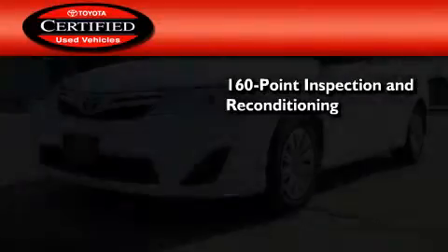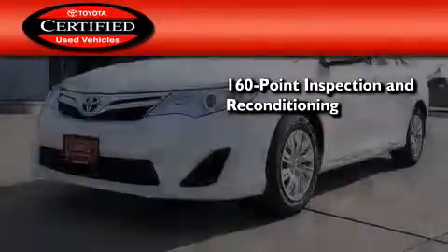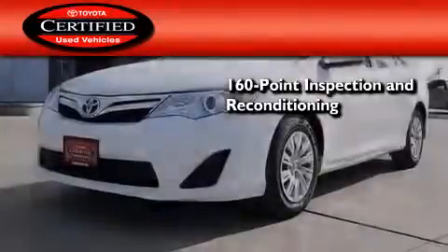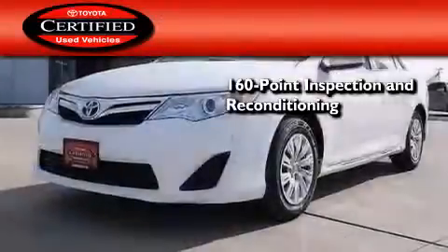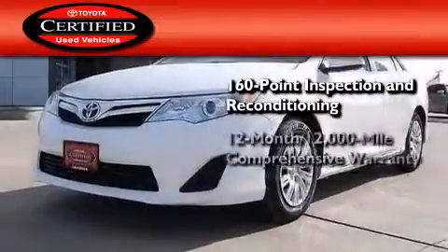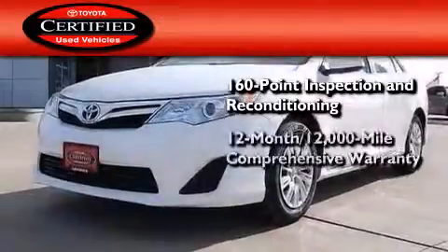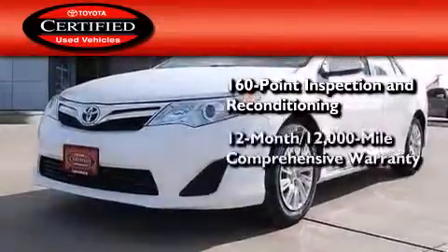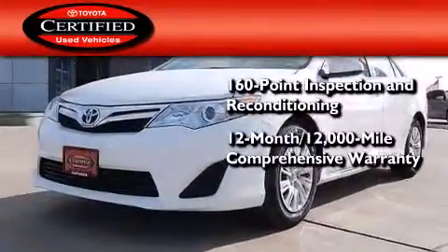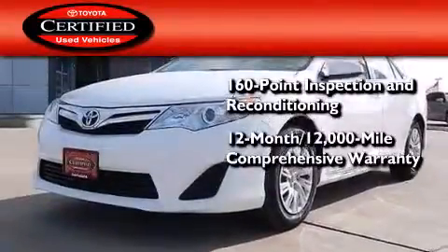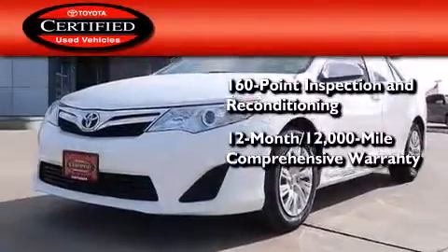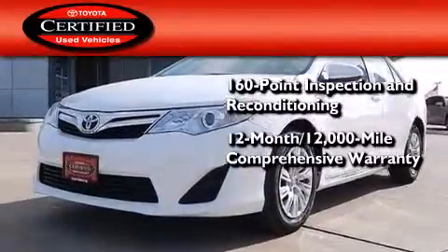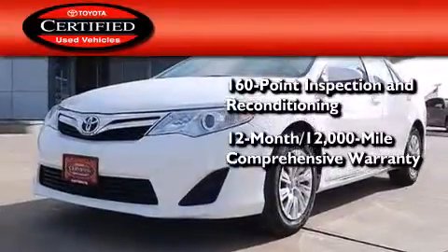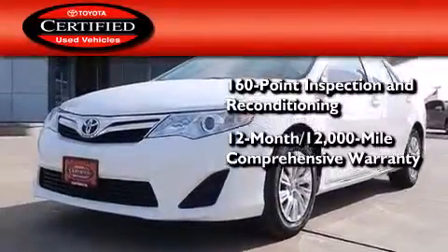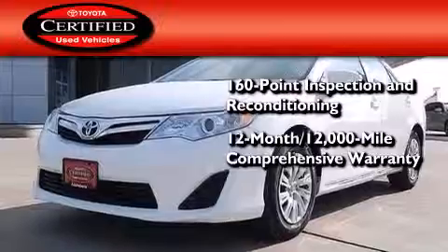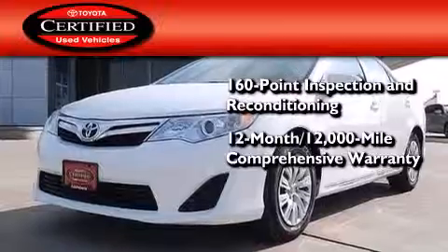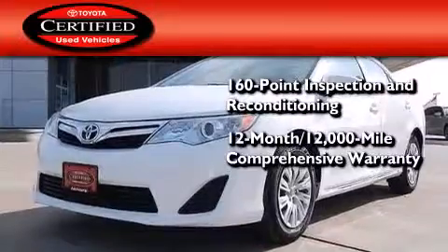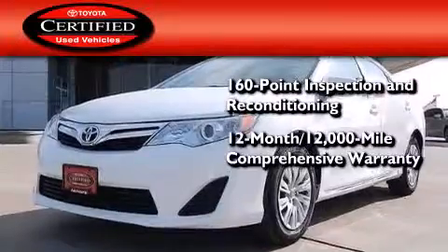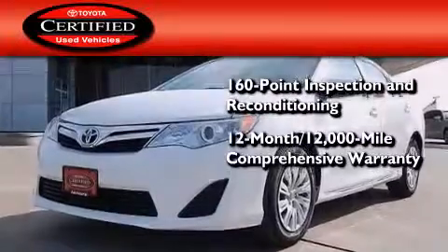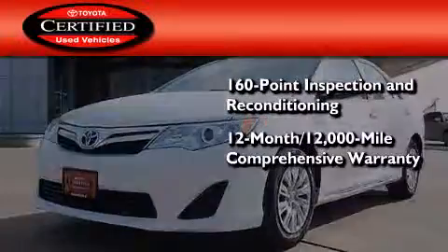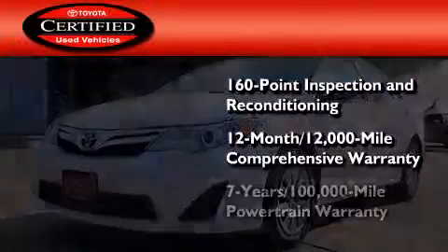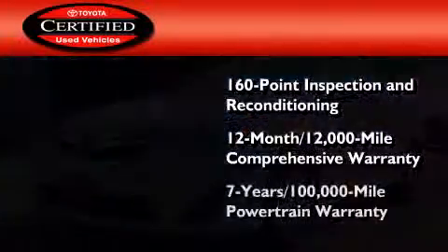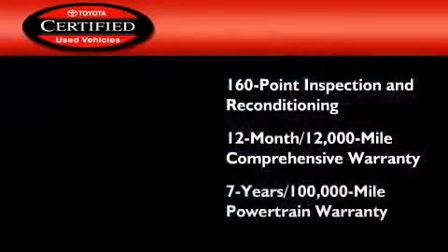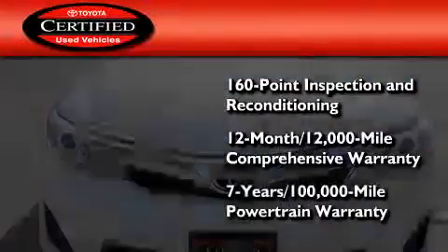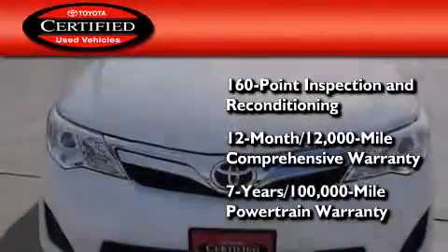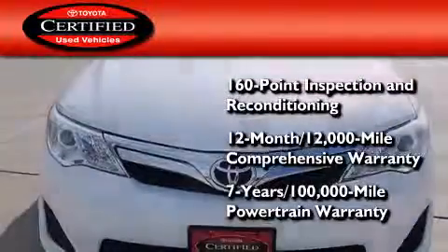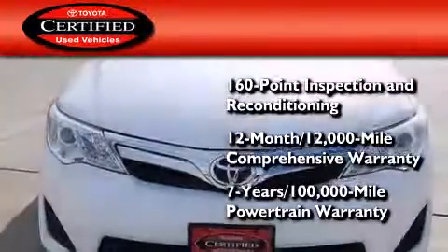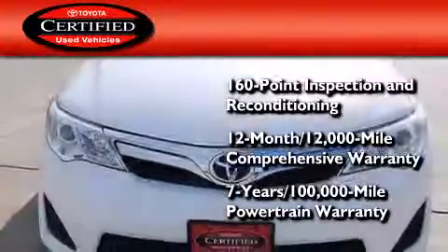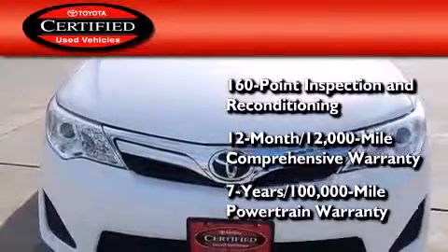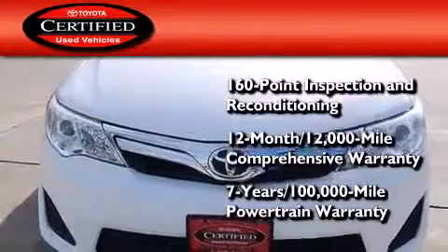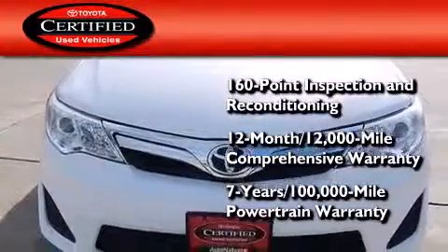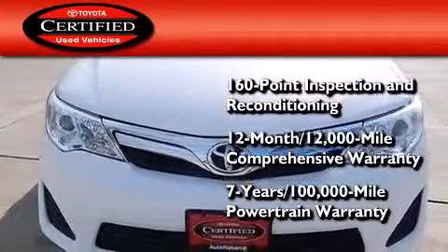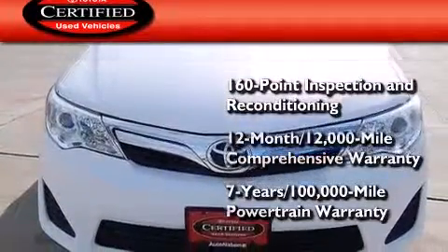Plus a 12-month, 12,000-mile comprehensive warranty and a 7-year, 100,000-mile powertrain warranty.